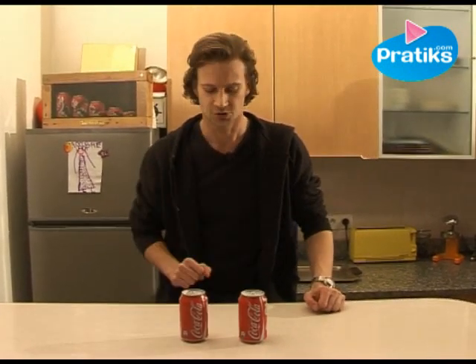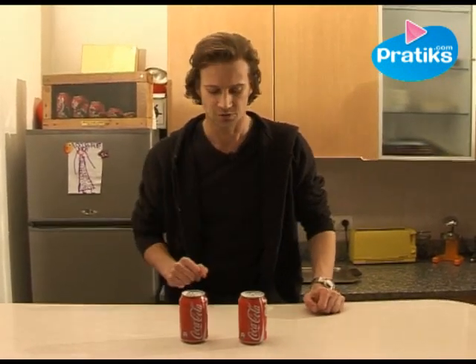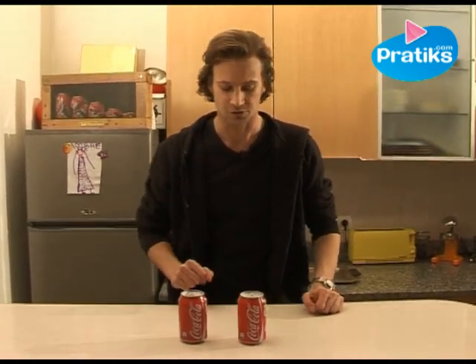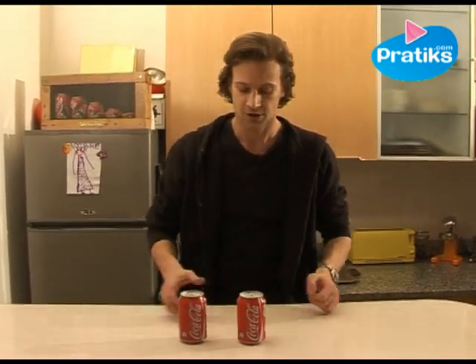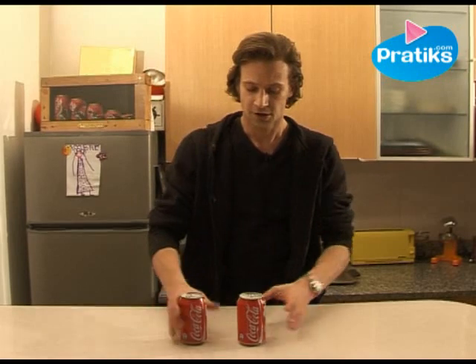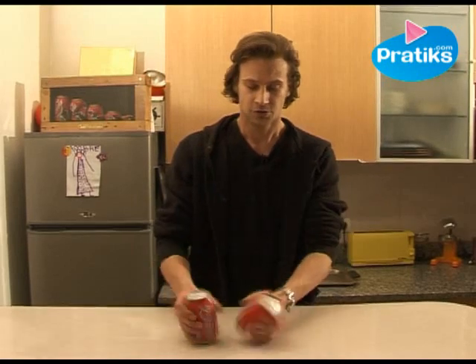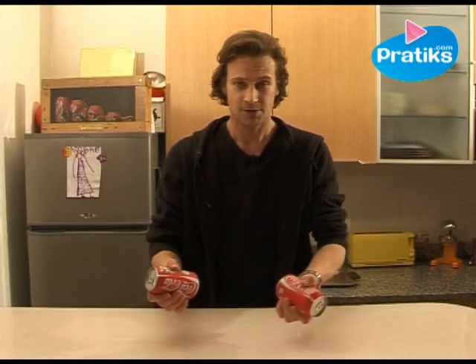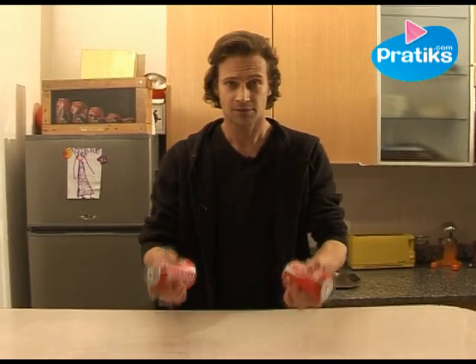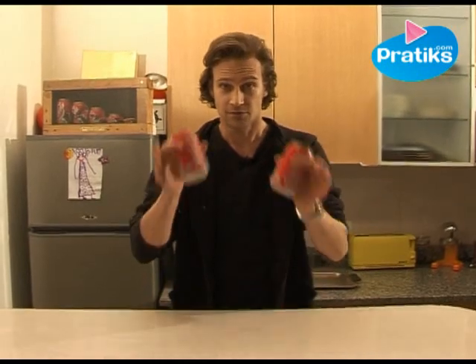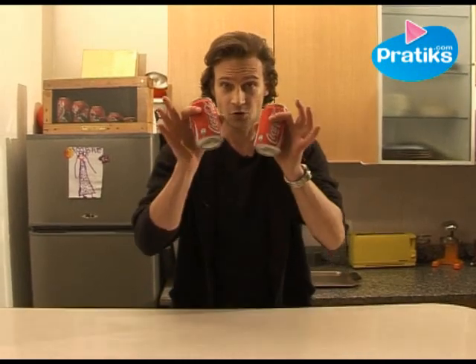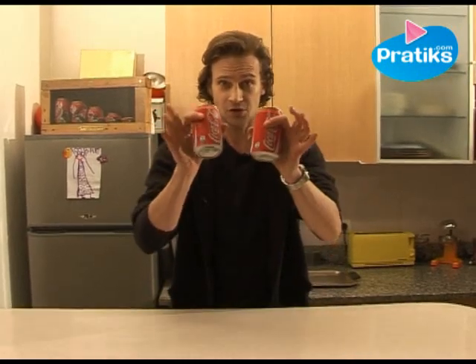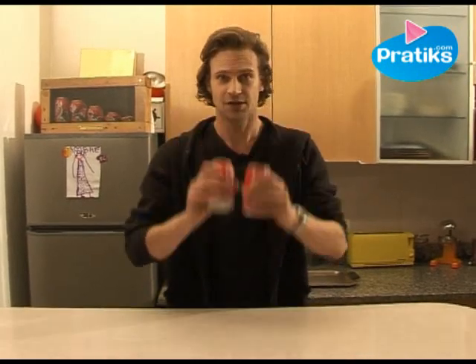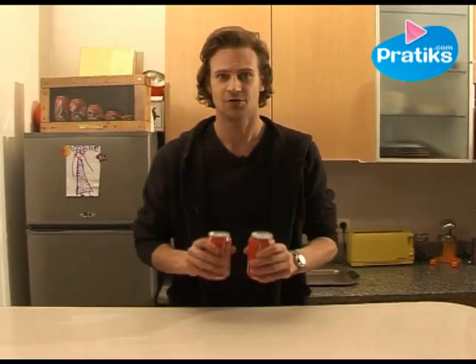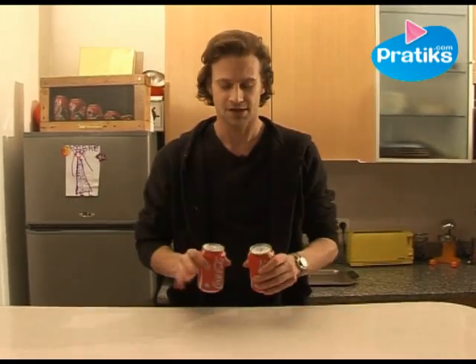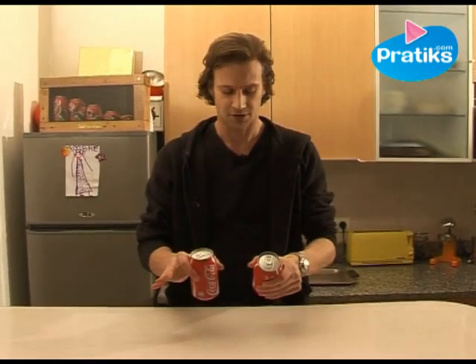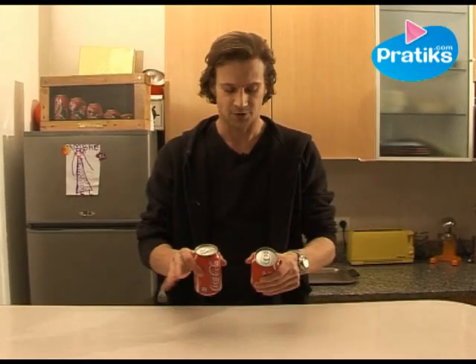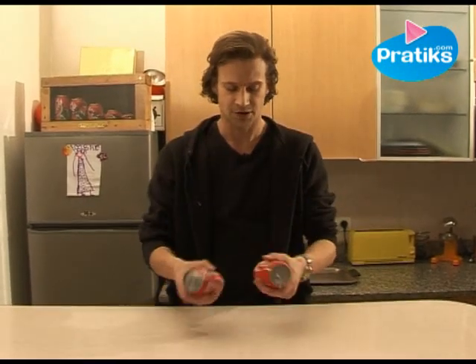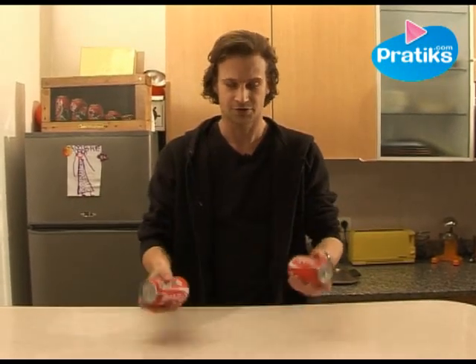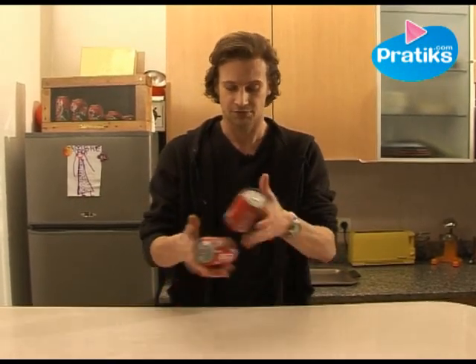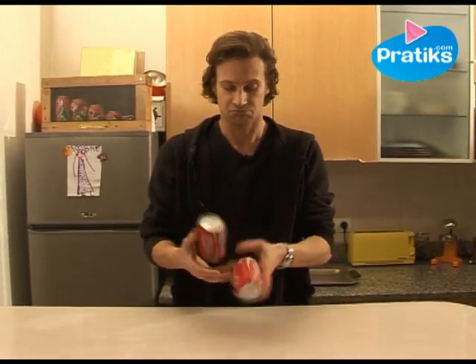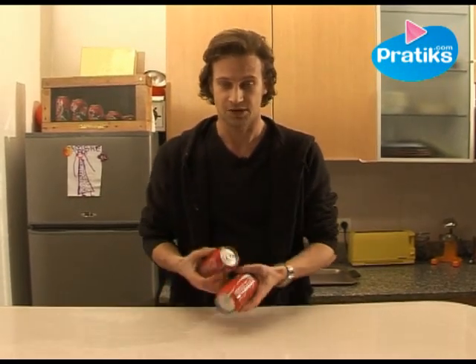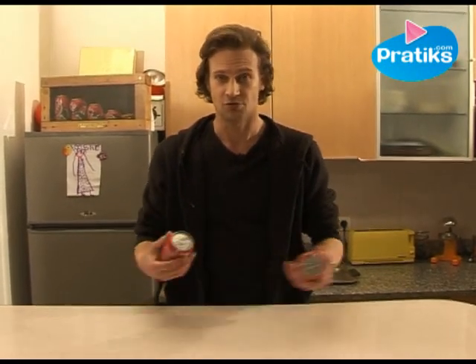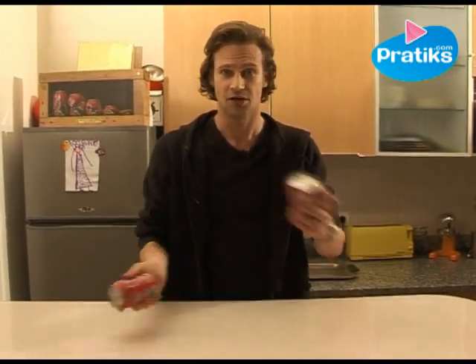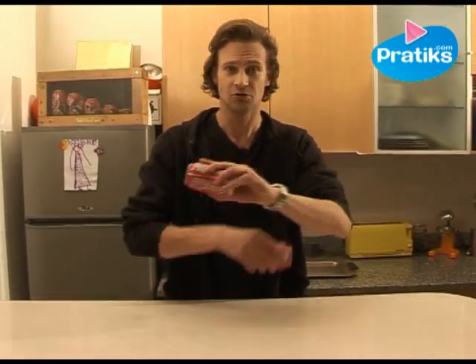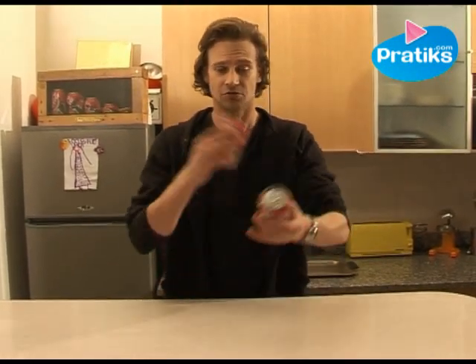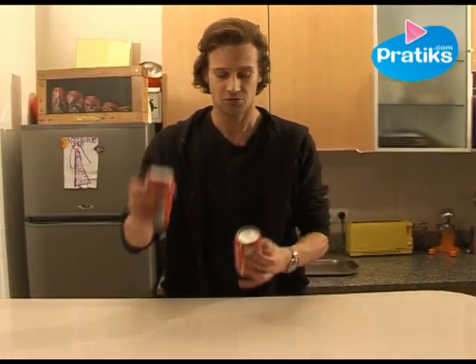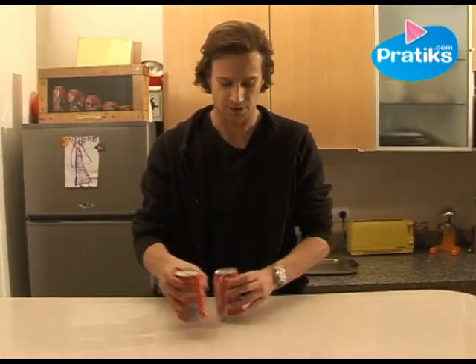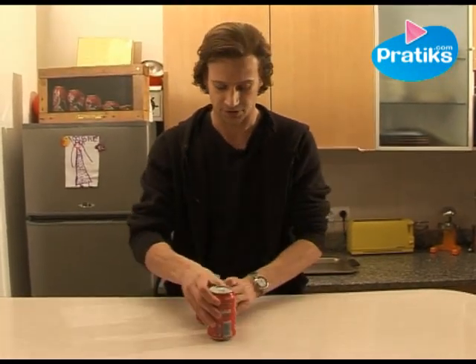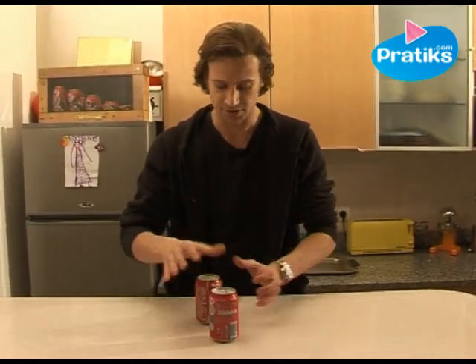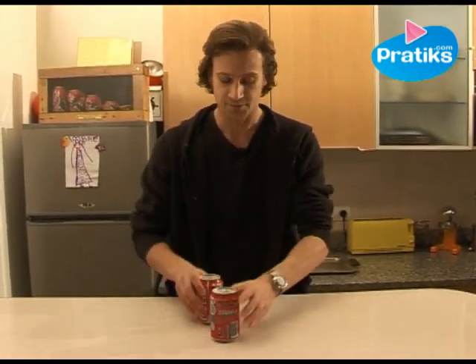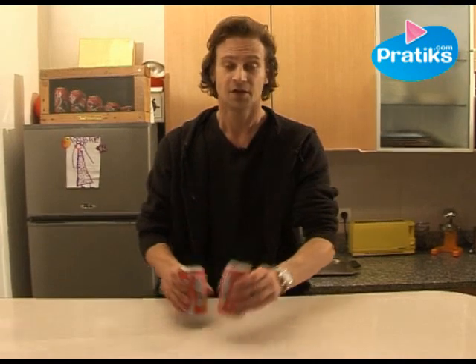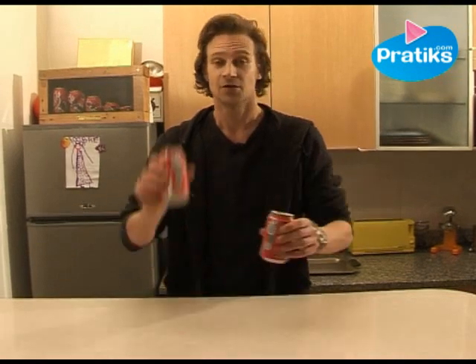Watch, I'll show you. Here are two cans of cola — they're identical. I can go from one to the other, no problem.